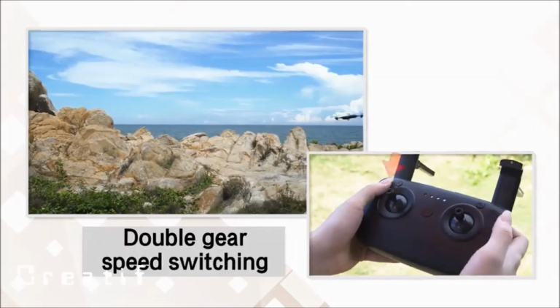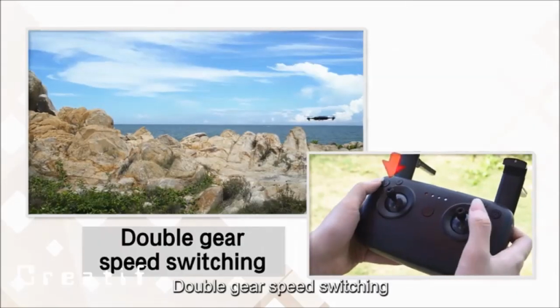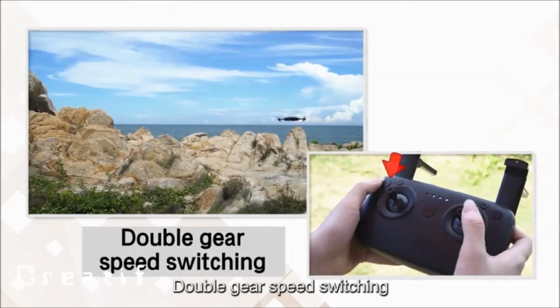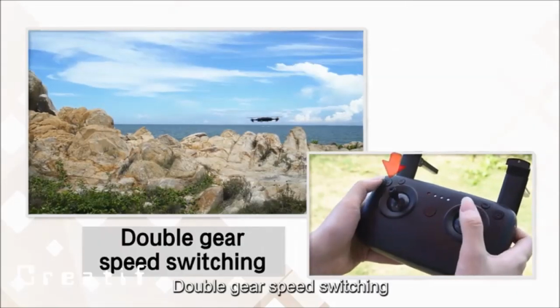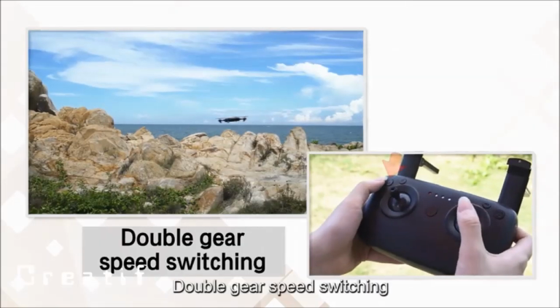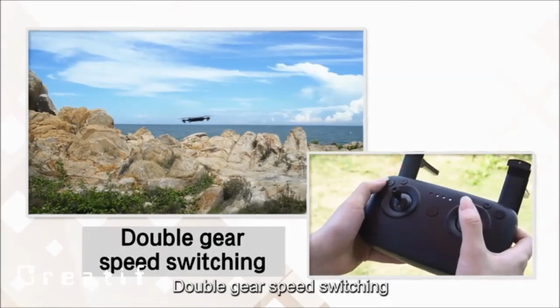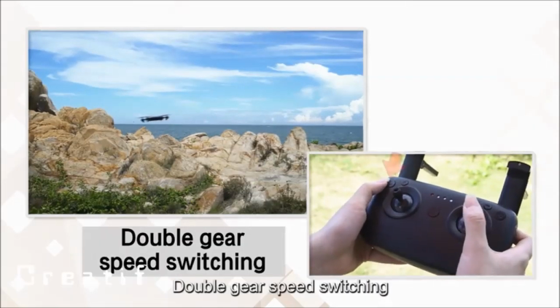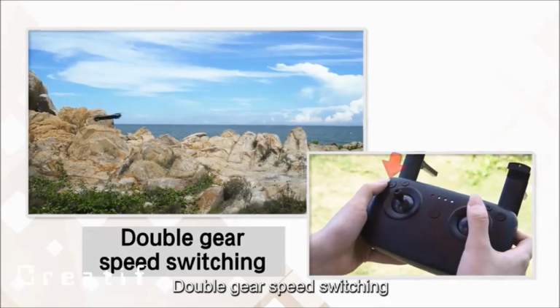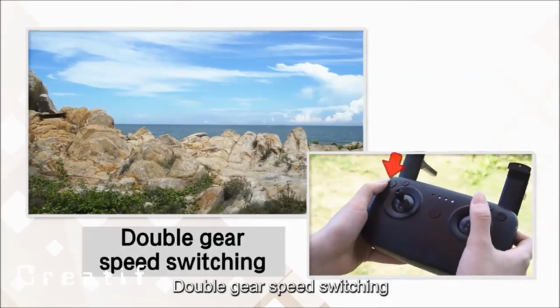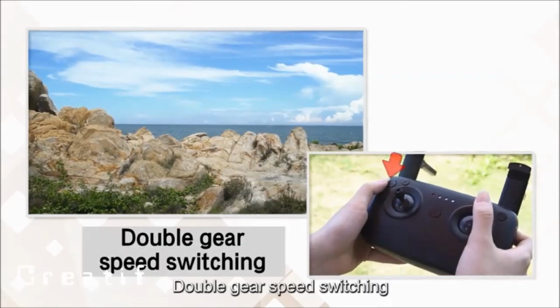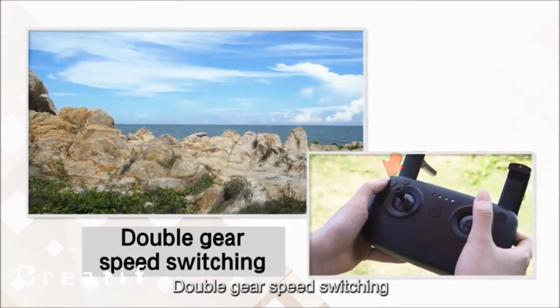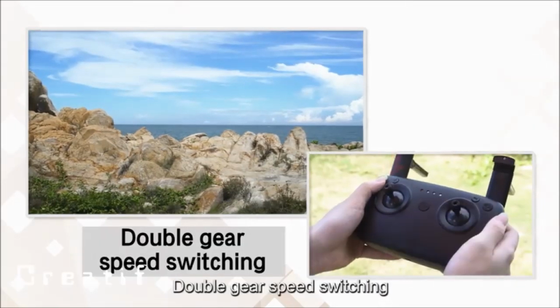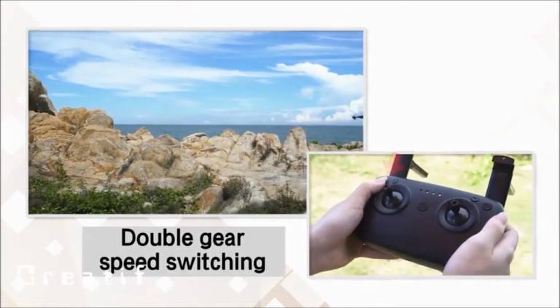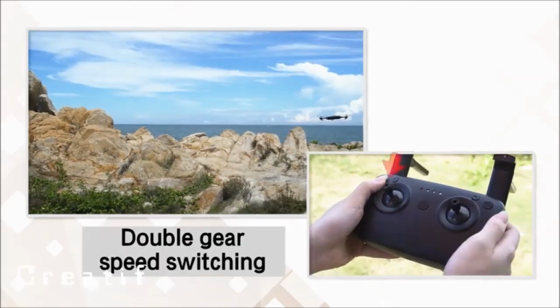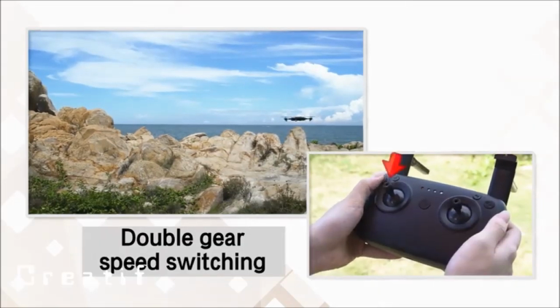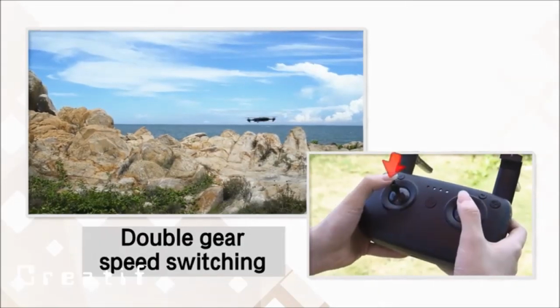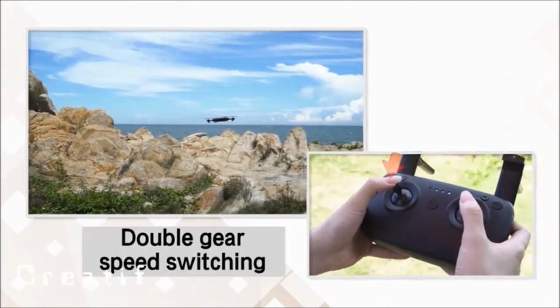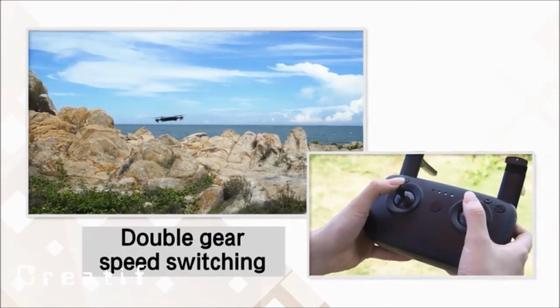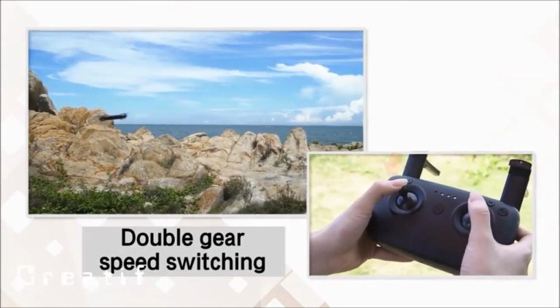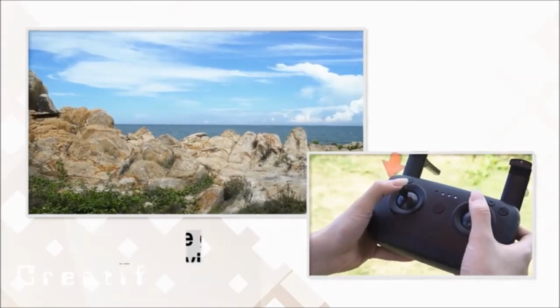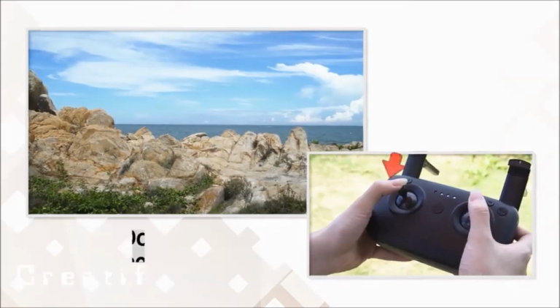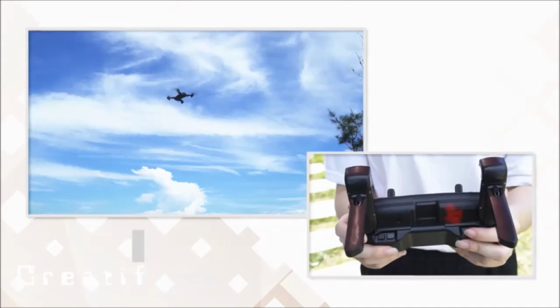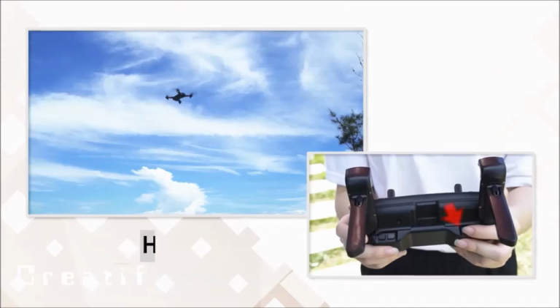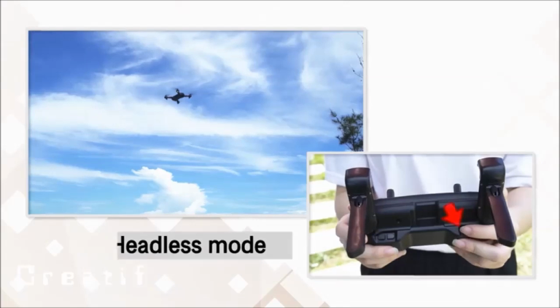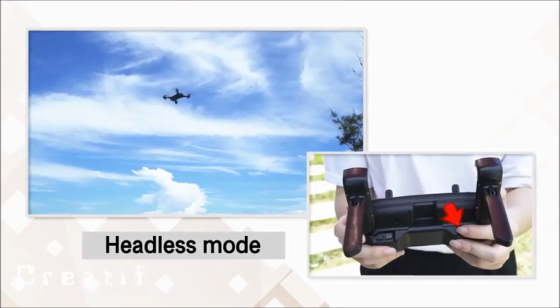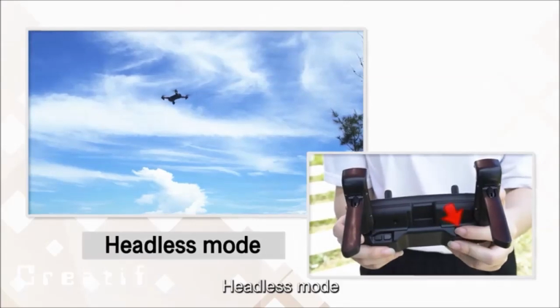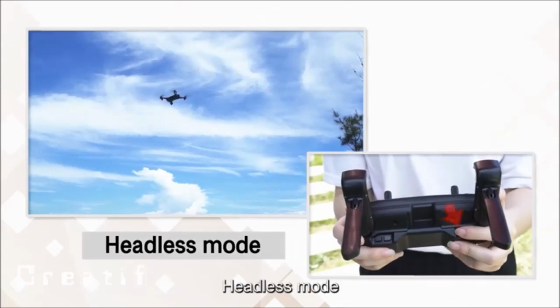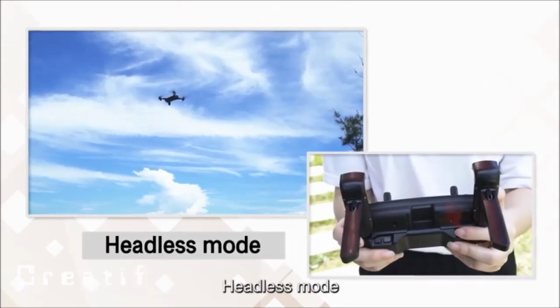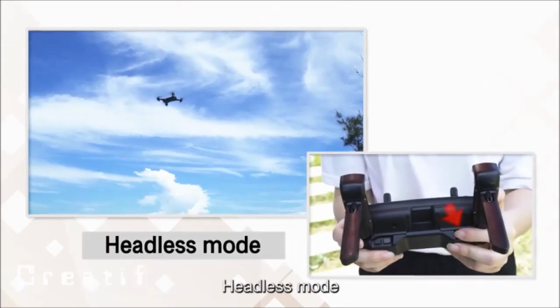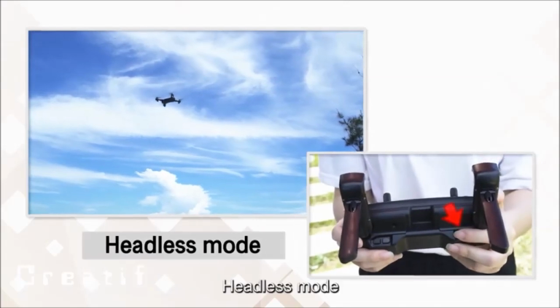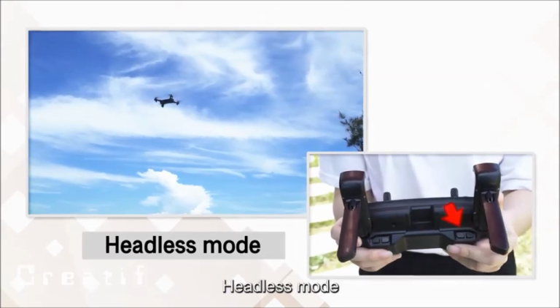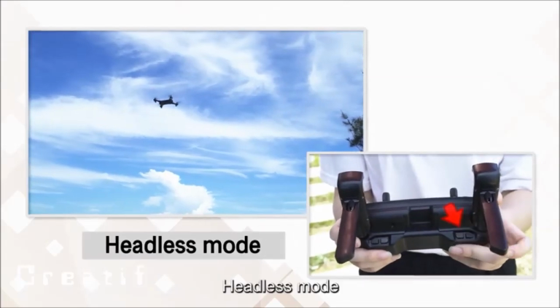Double gear switch: press to switch between speed modes. Headless mode: enables simplified directional control regardless of the drone's orientation.